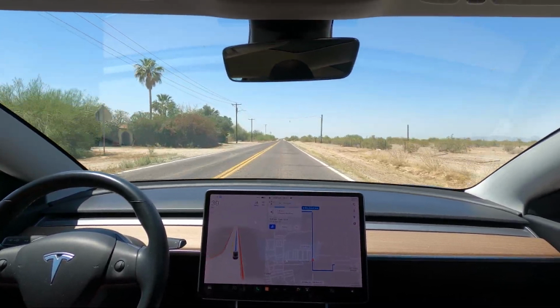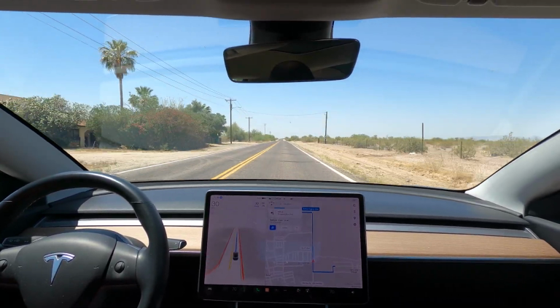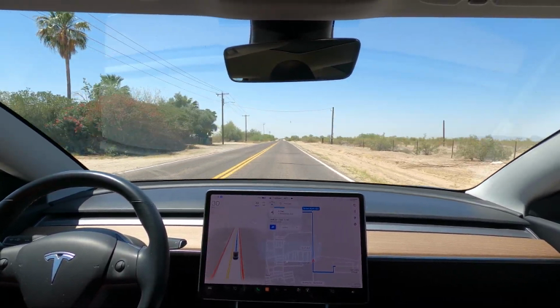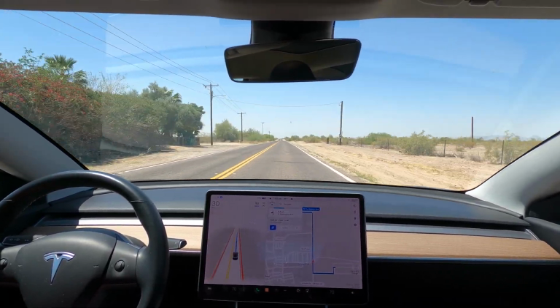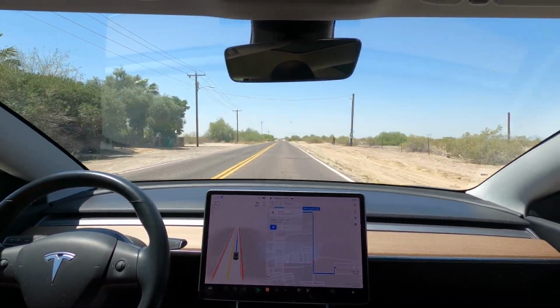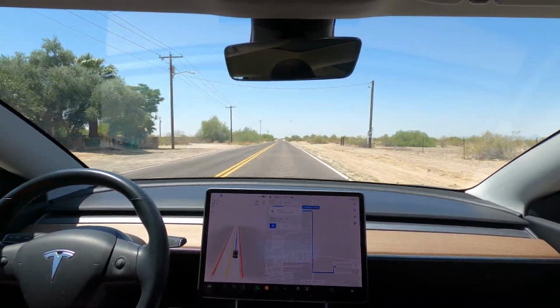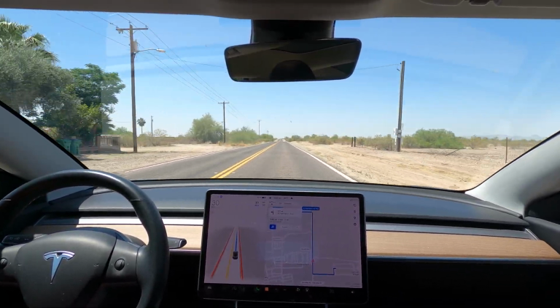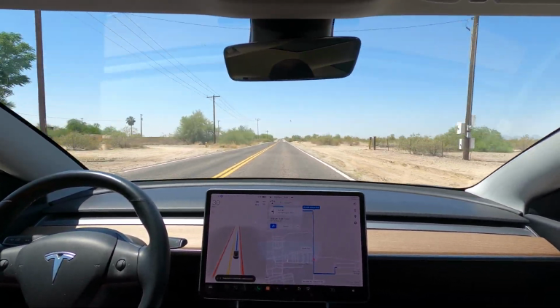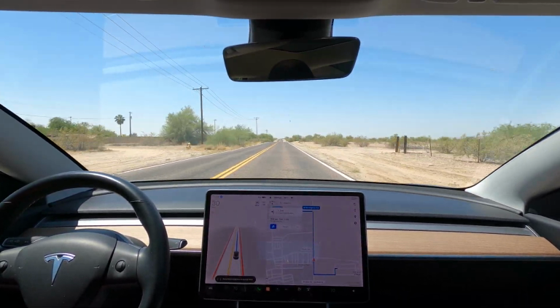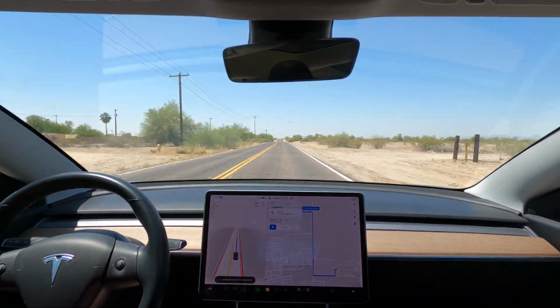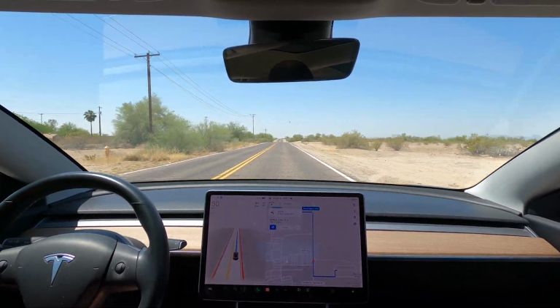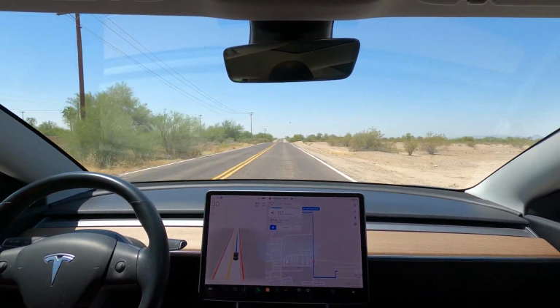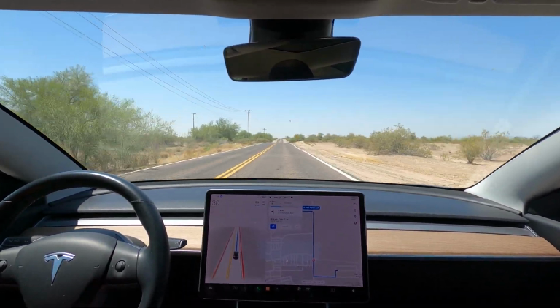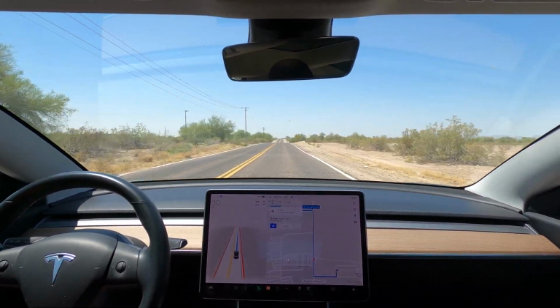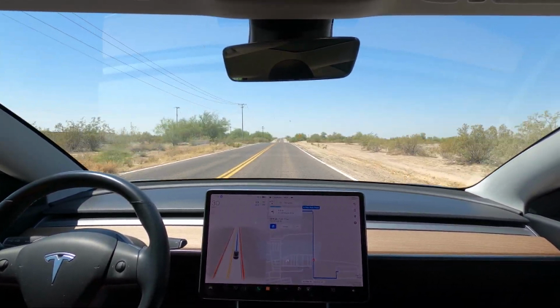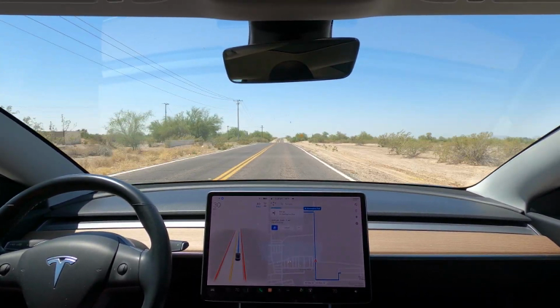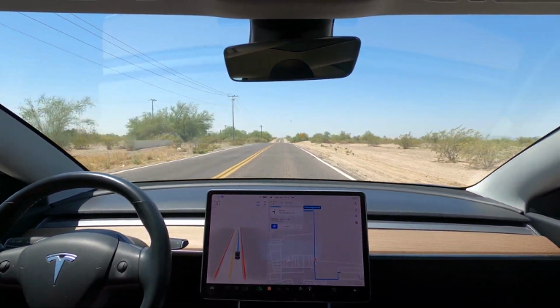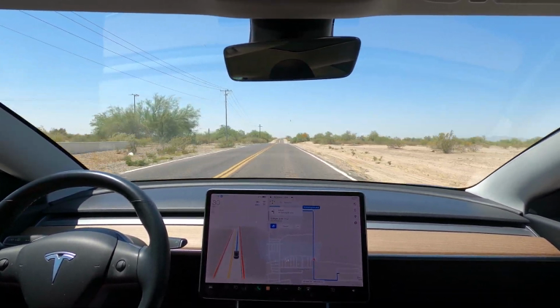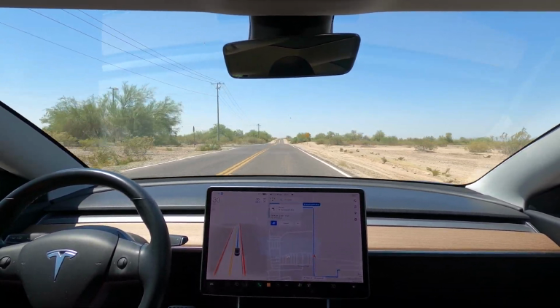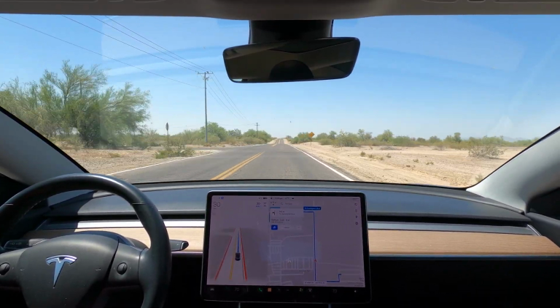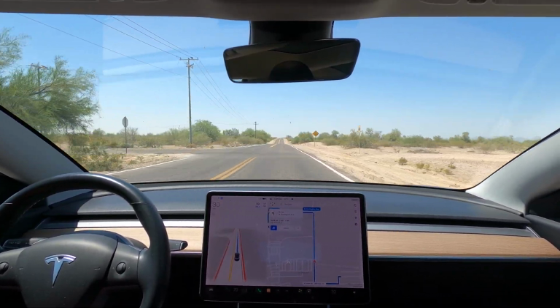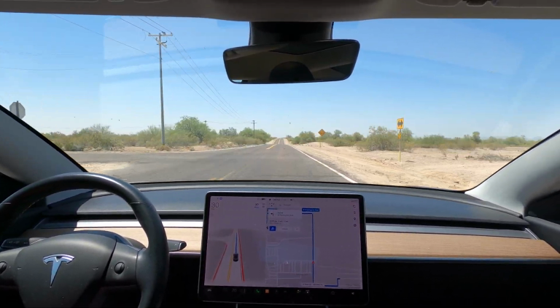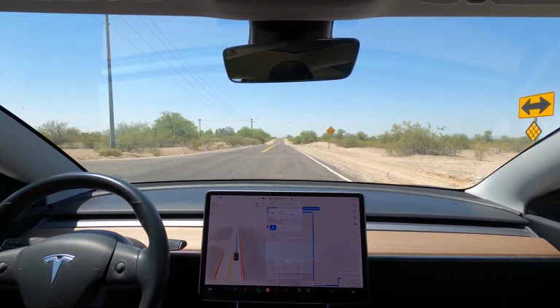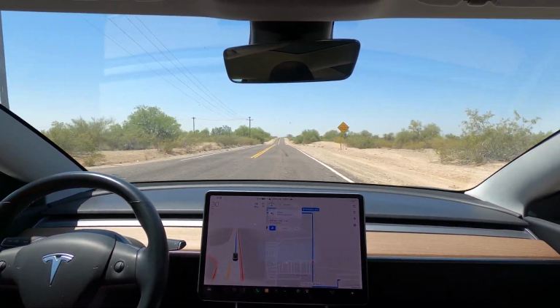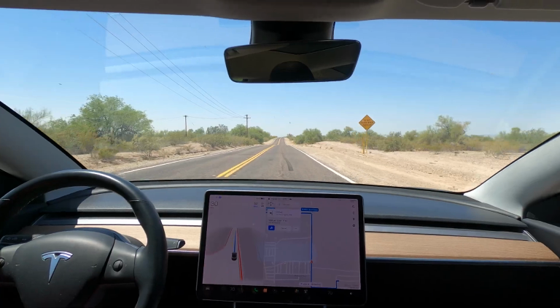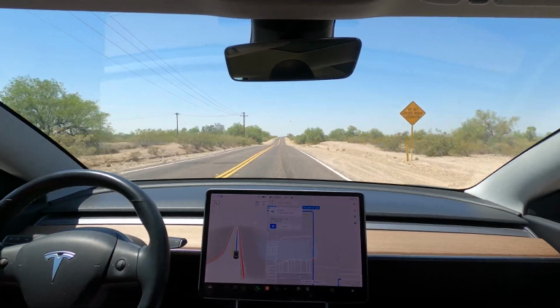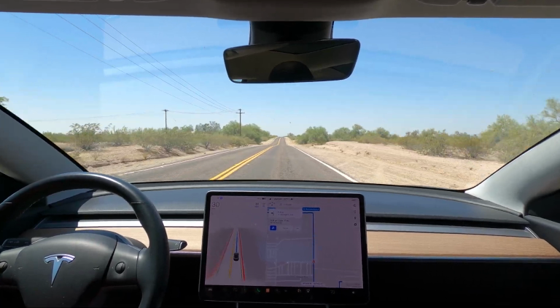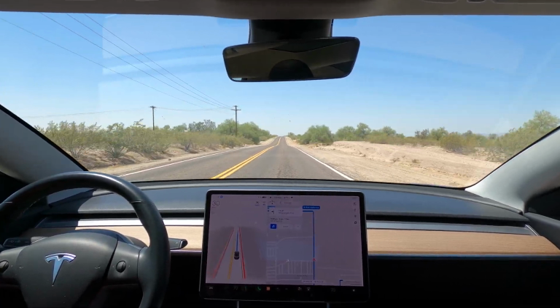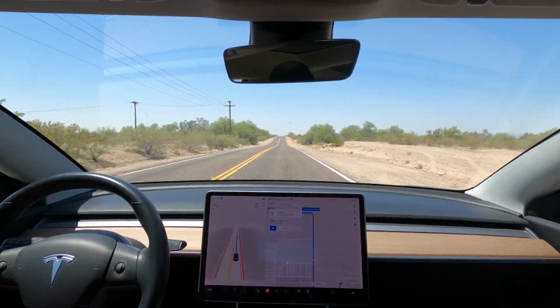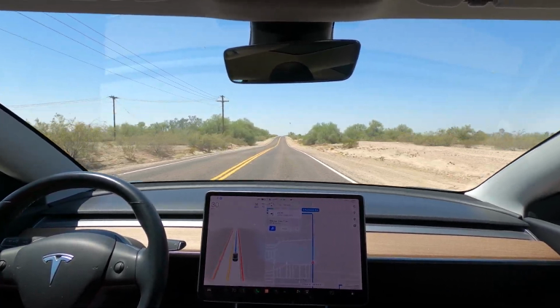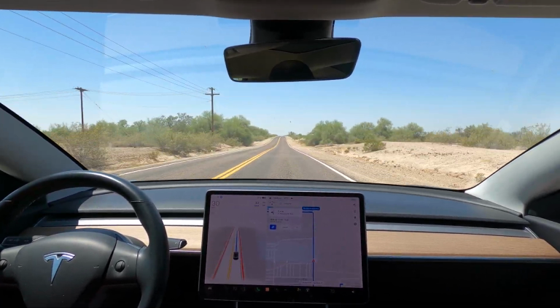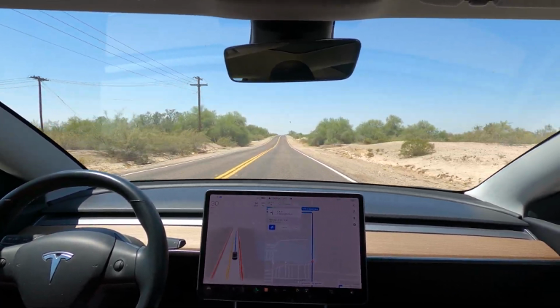On the roads that are very clearly marked, the car has no problems at all and performs perfectly.